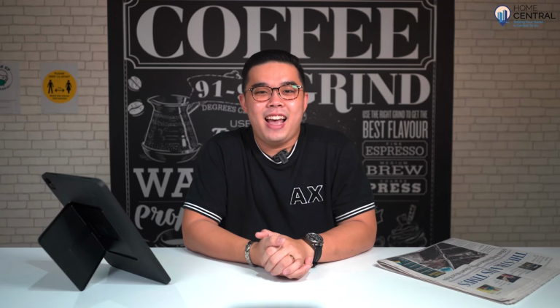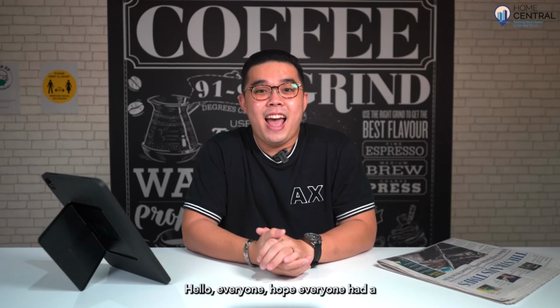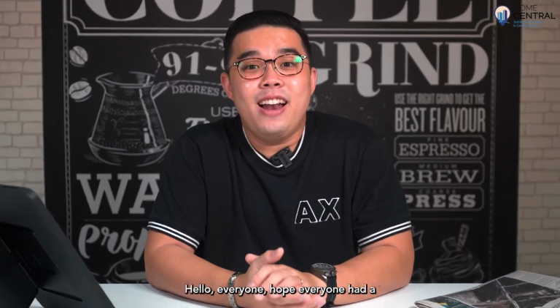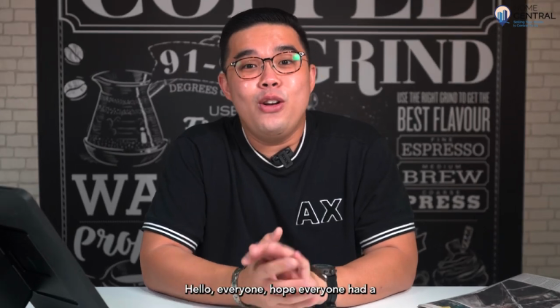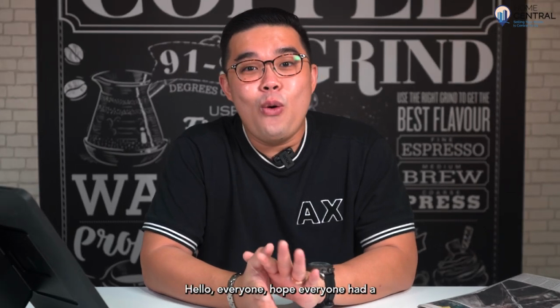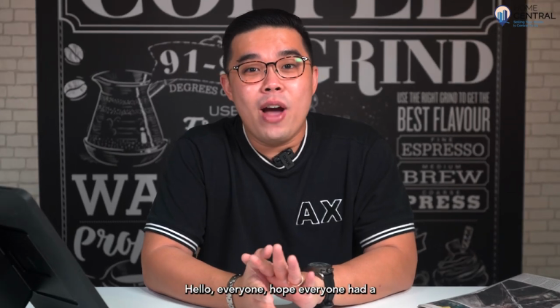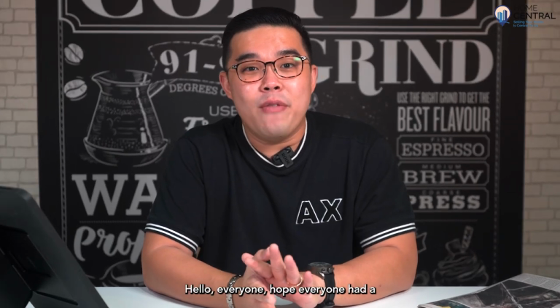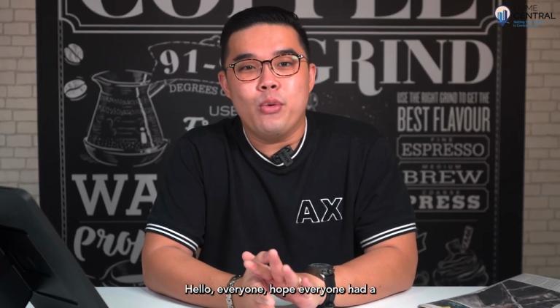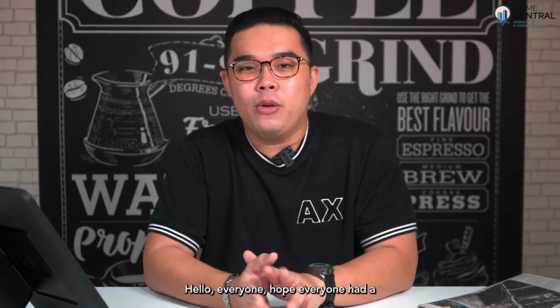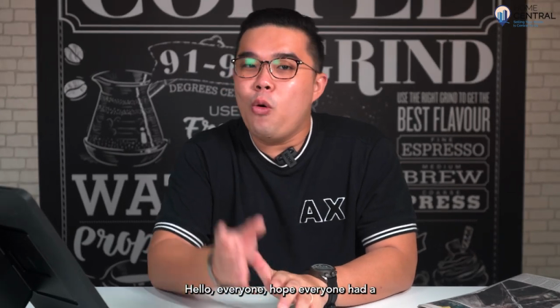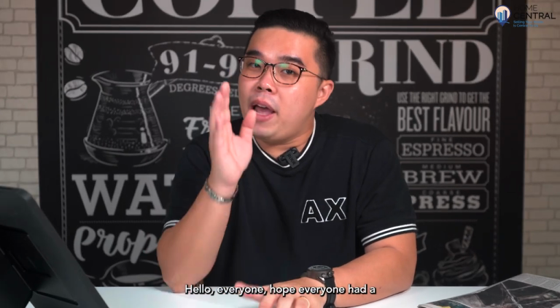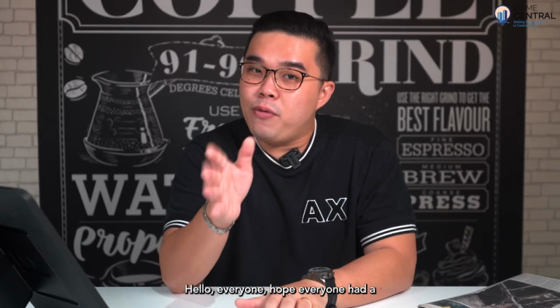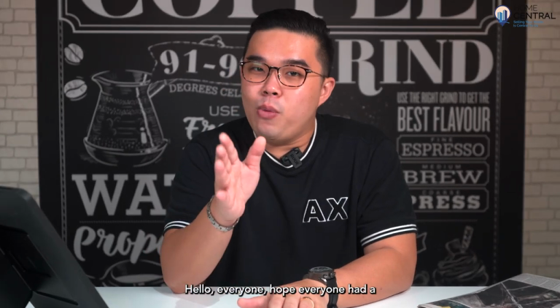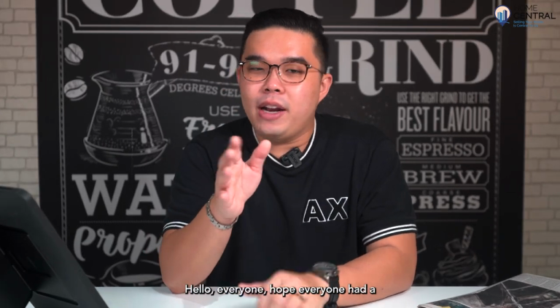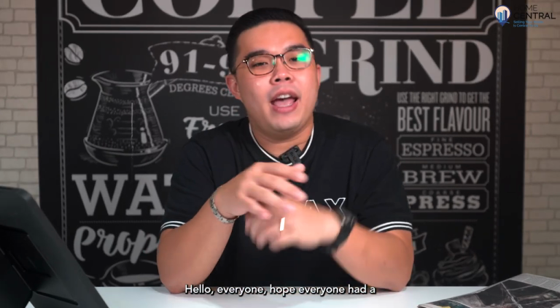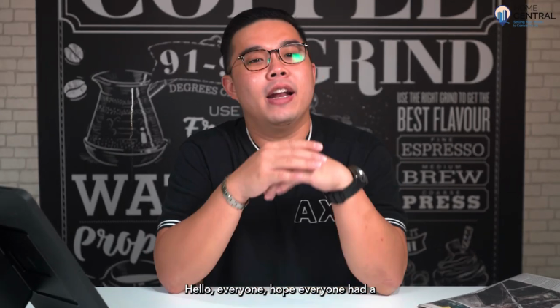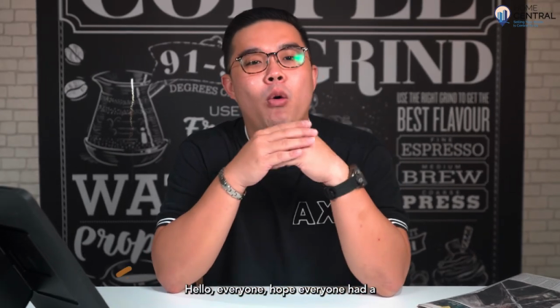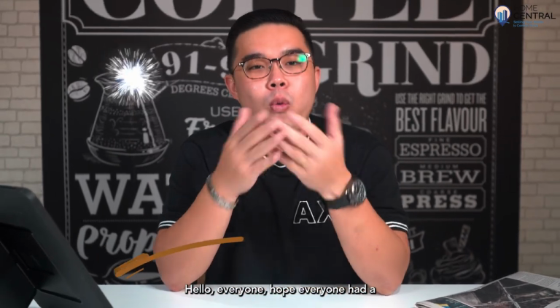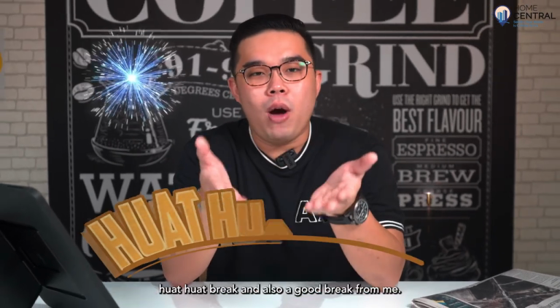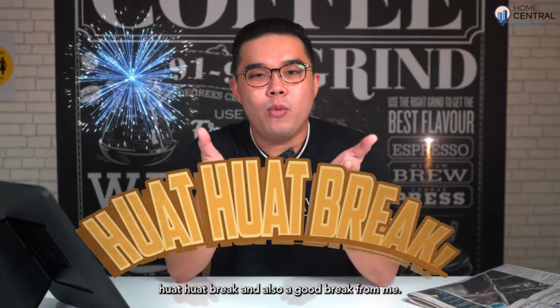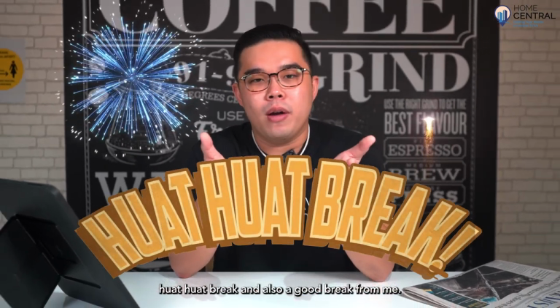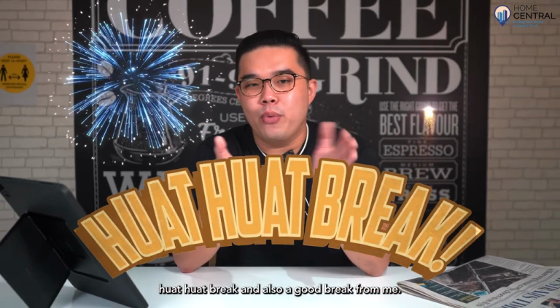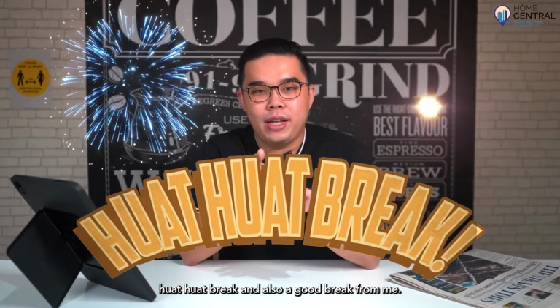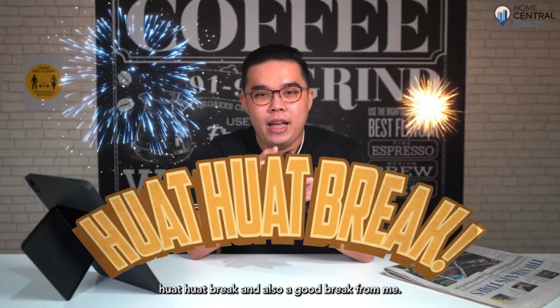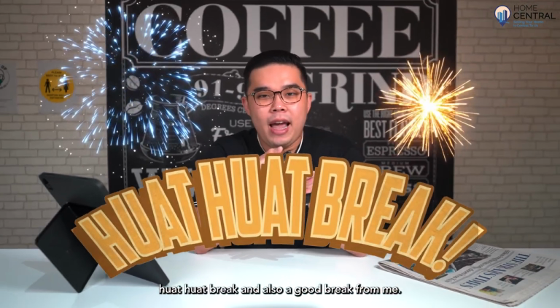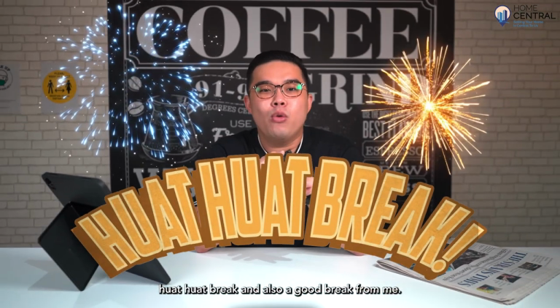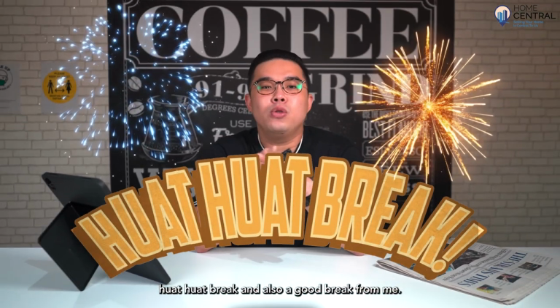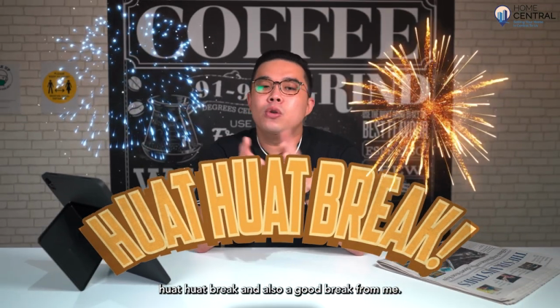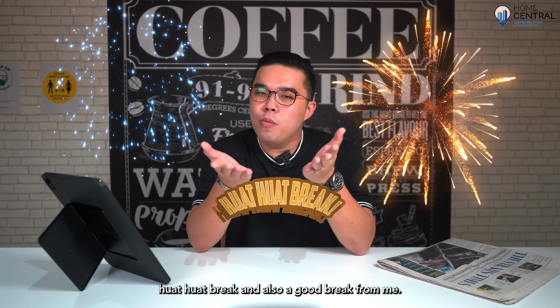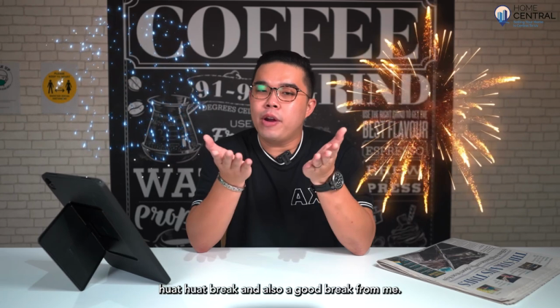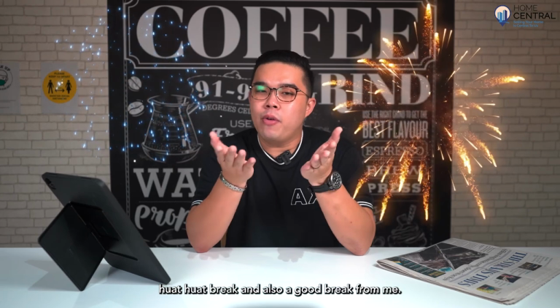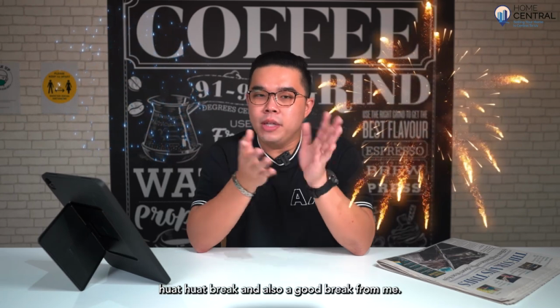Hello everyone! Hope everyone had a good break, and also a good break for me.